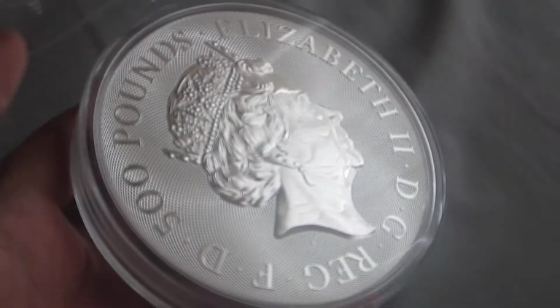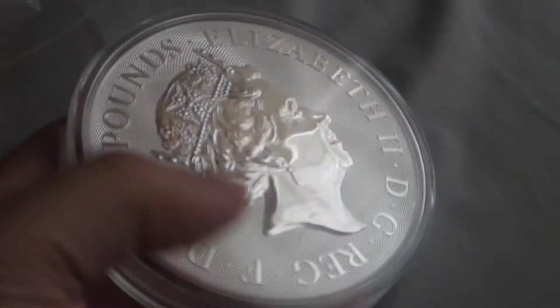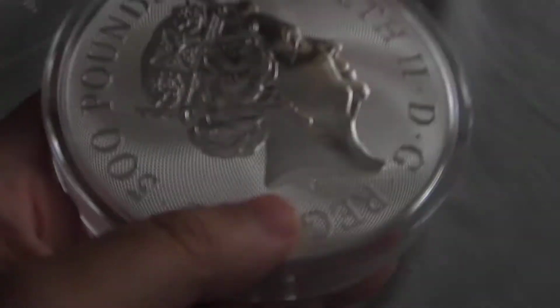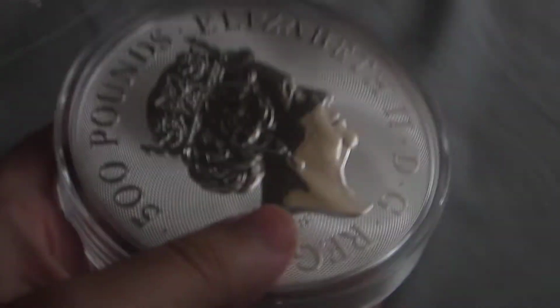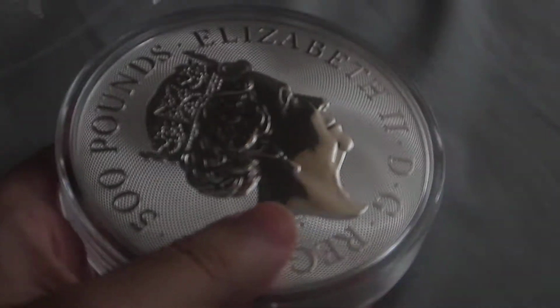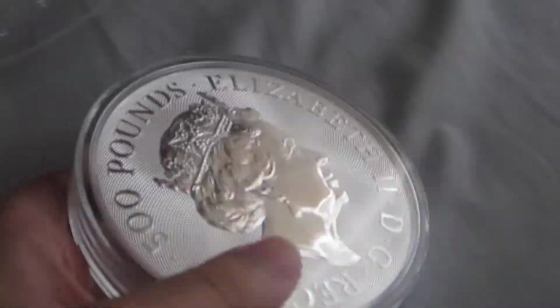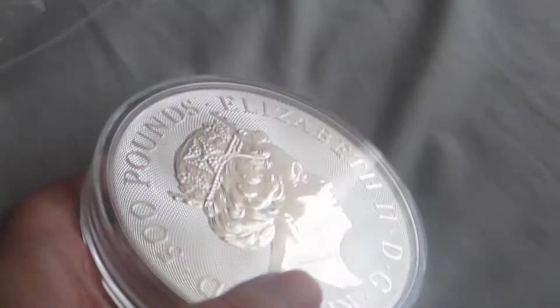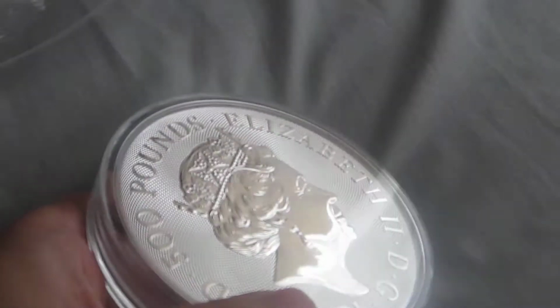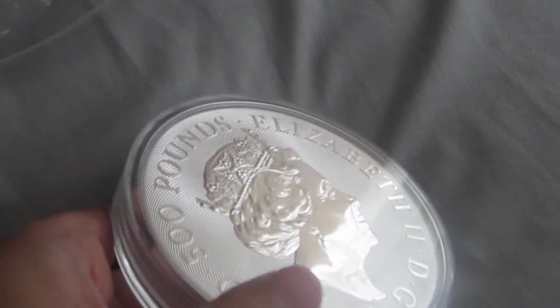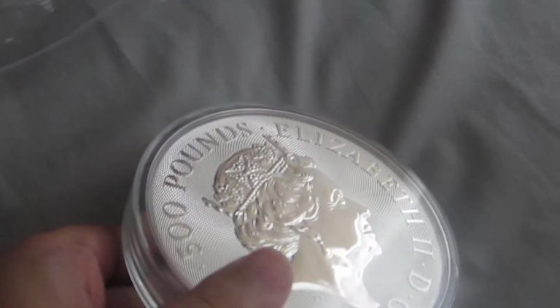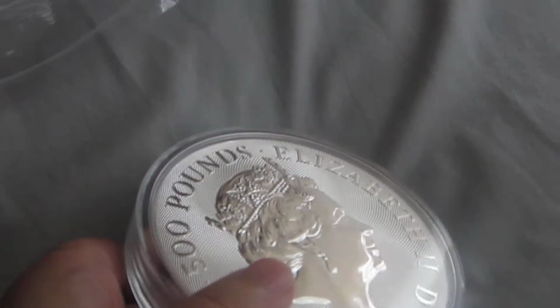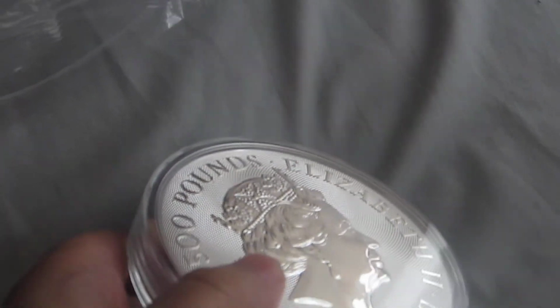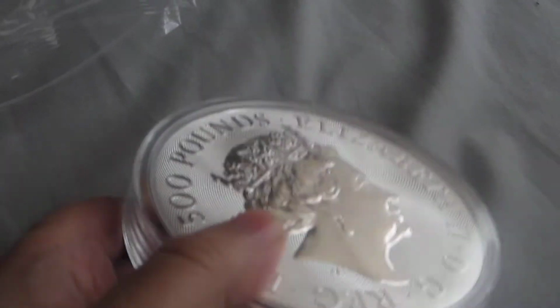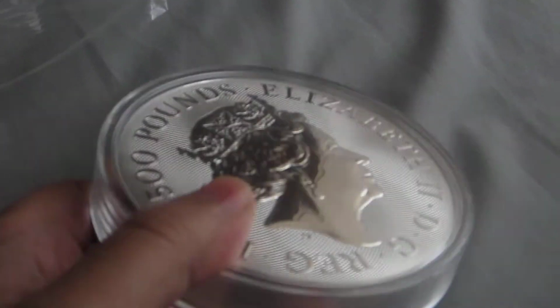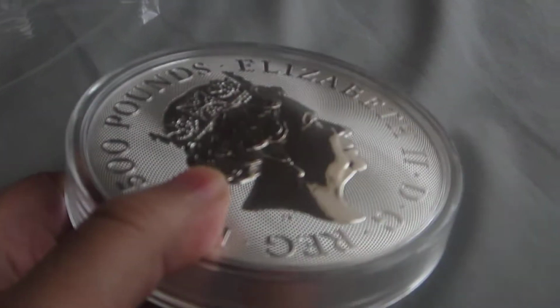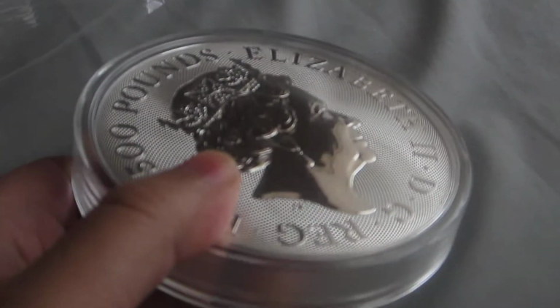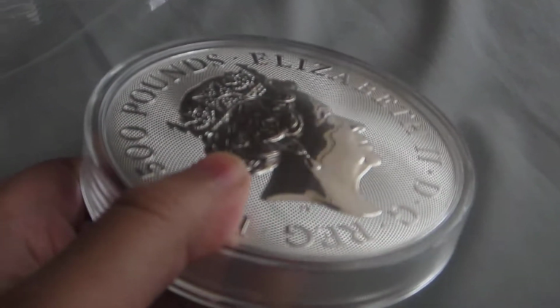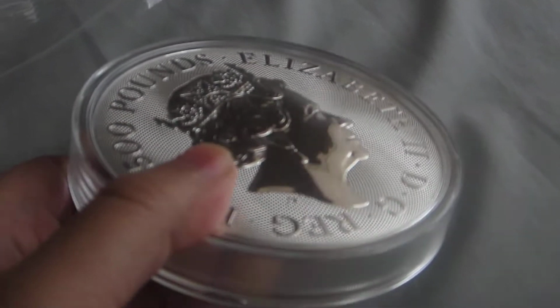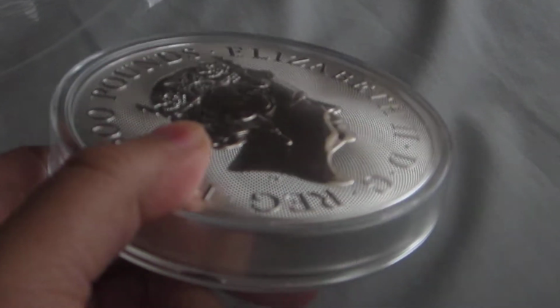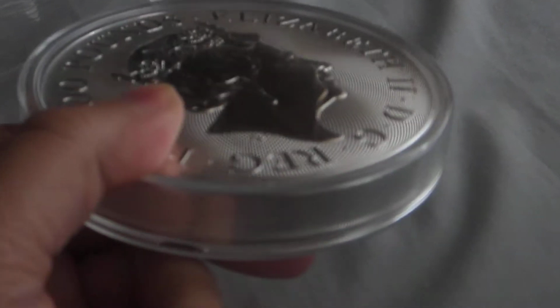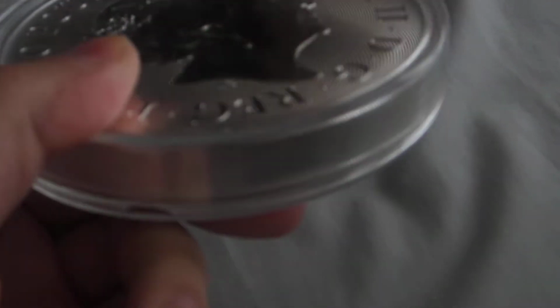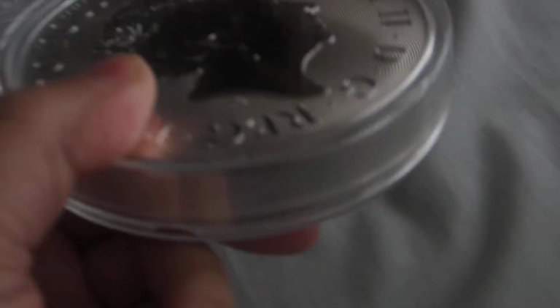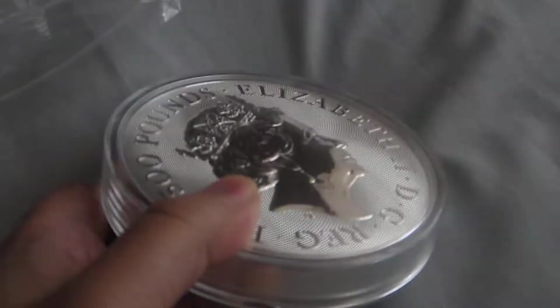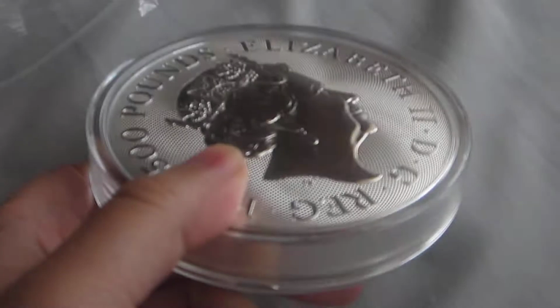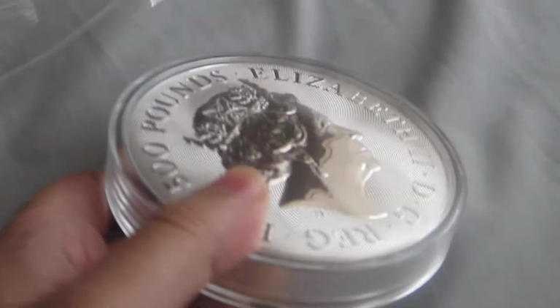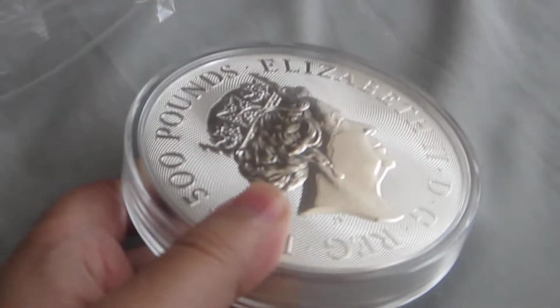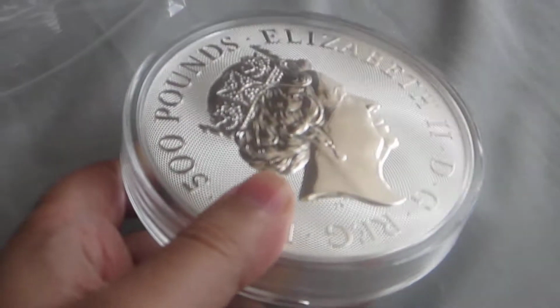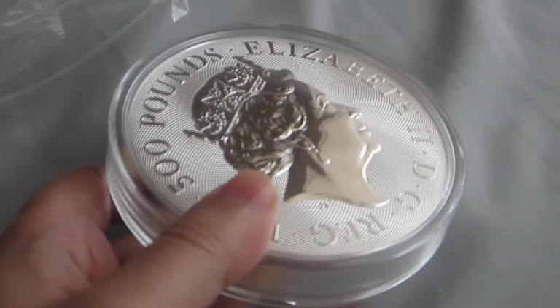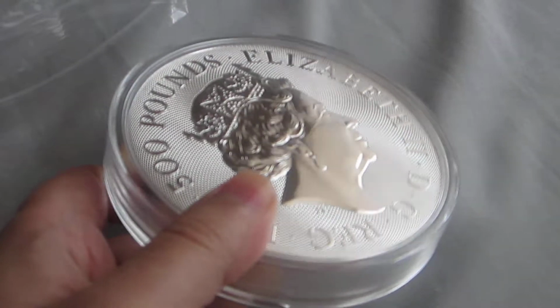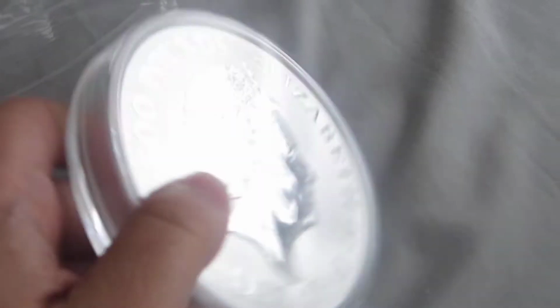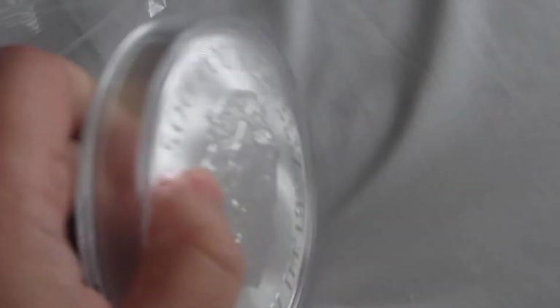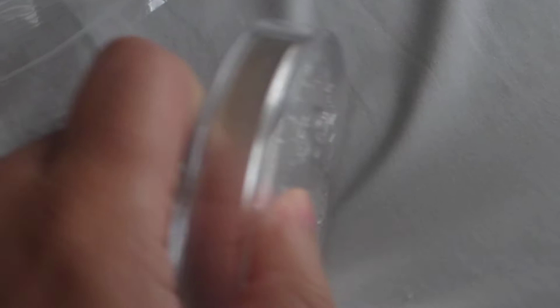An interesting thing about this big massive coin is that it's actually worth 500 pounds, so you can actually buy something from a shop by just giving this for 500 pounds.